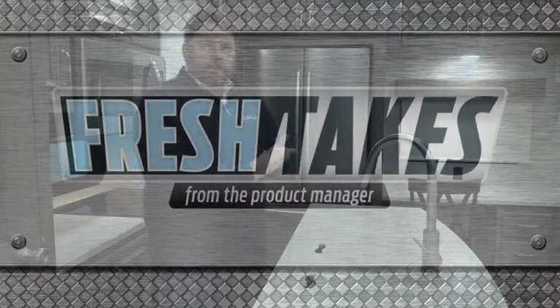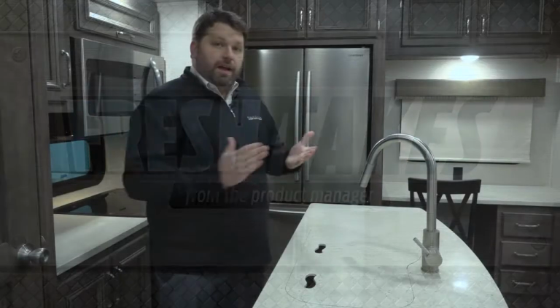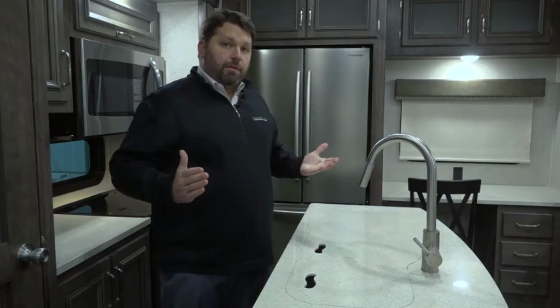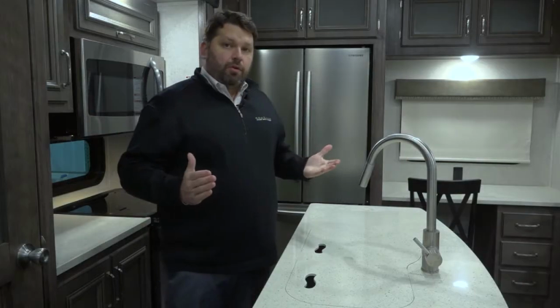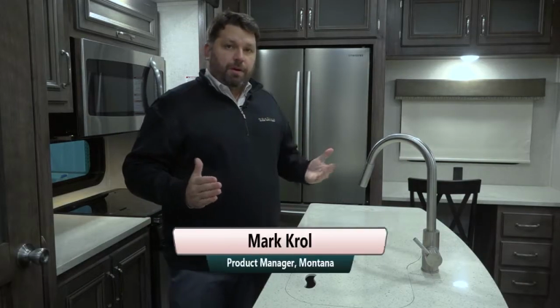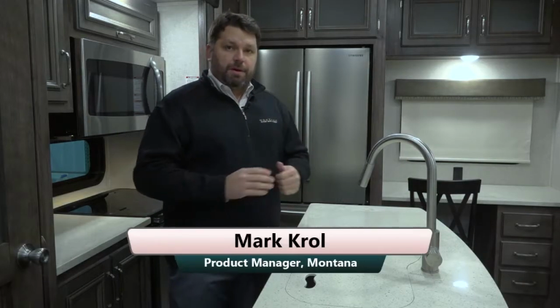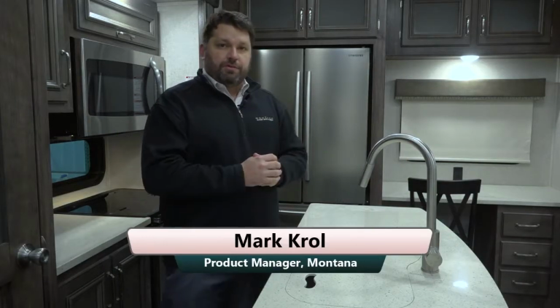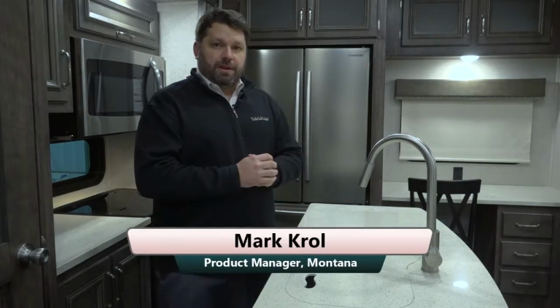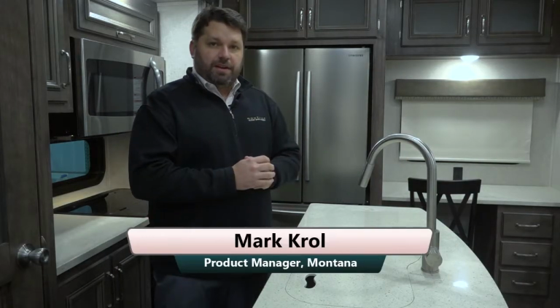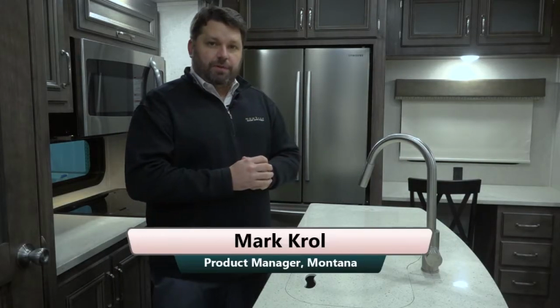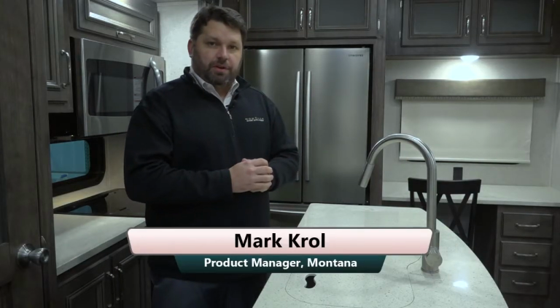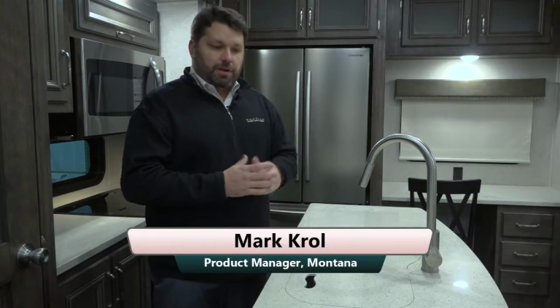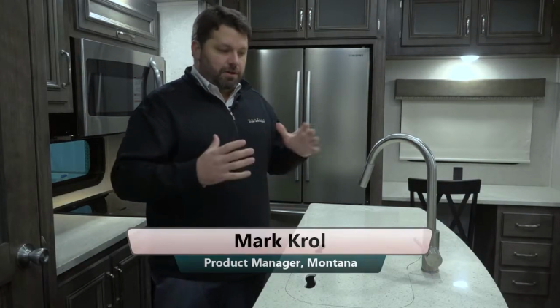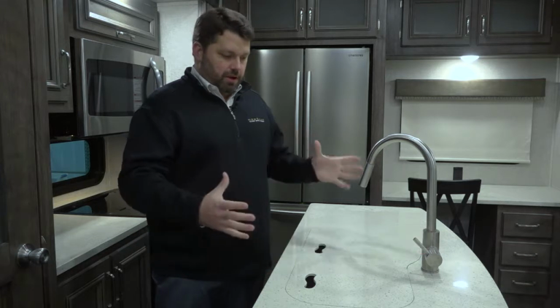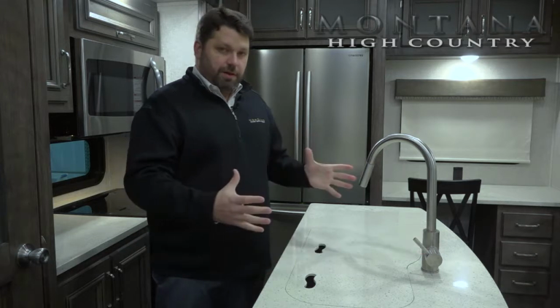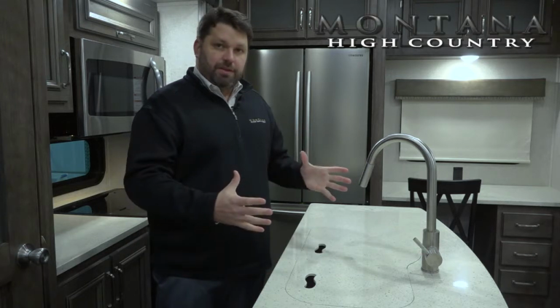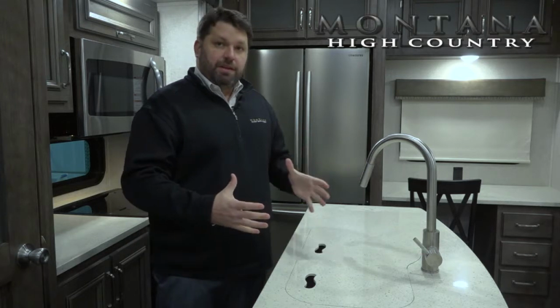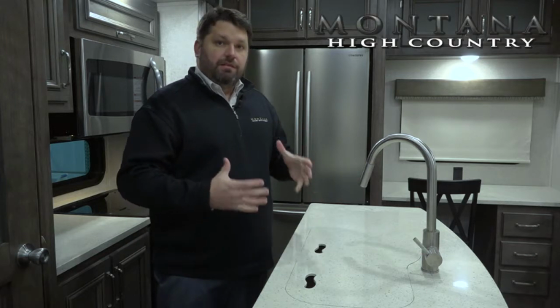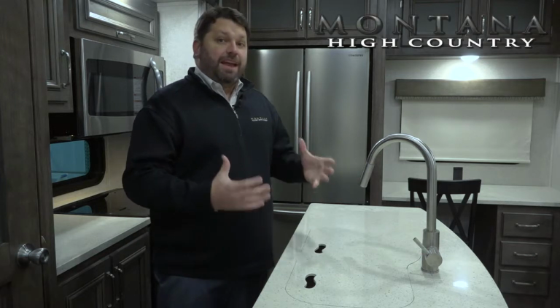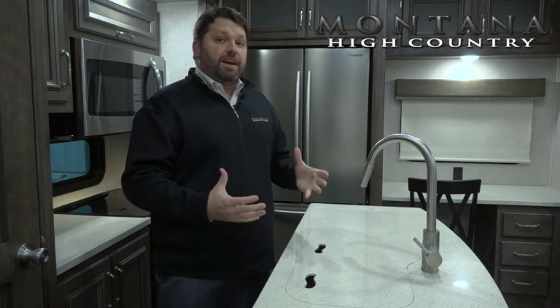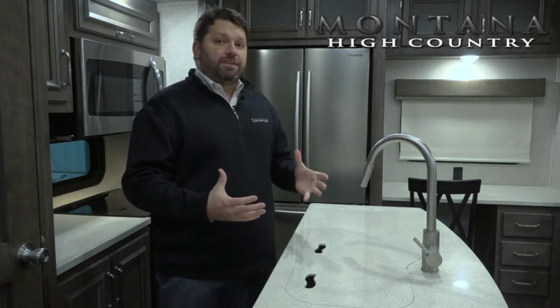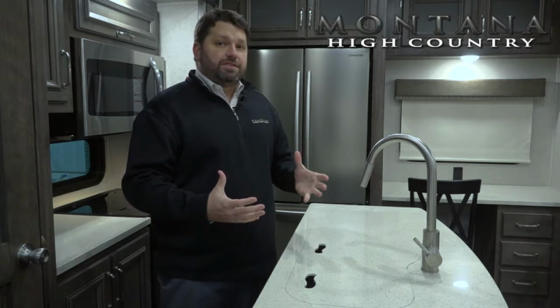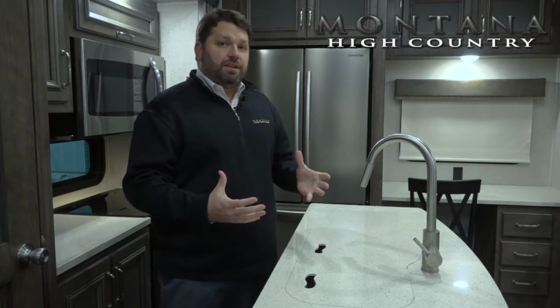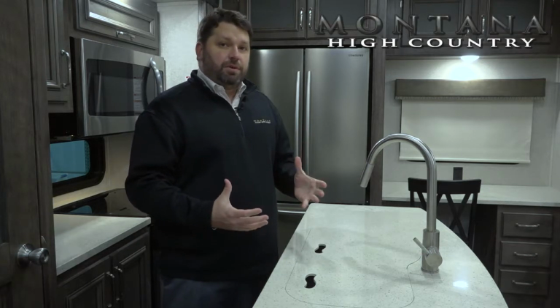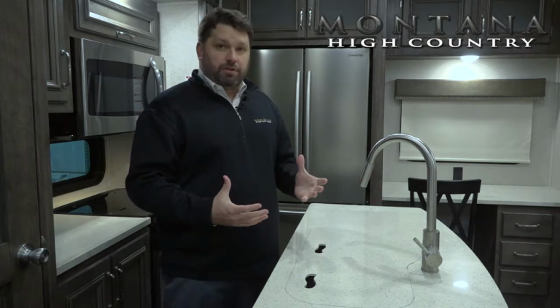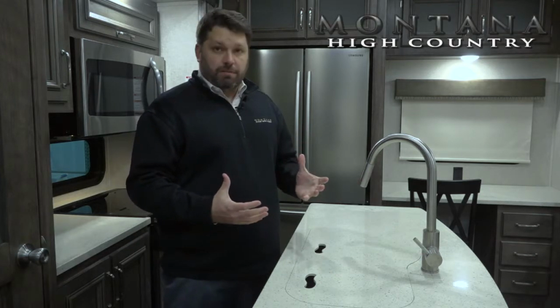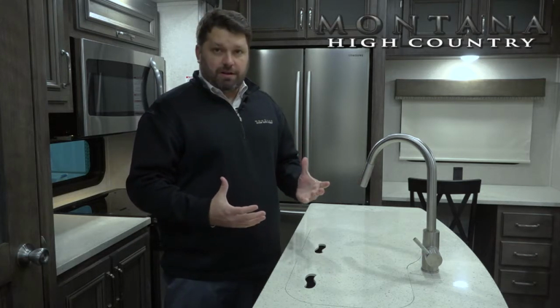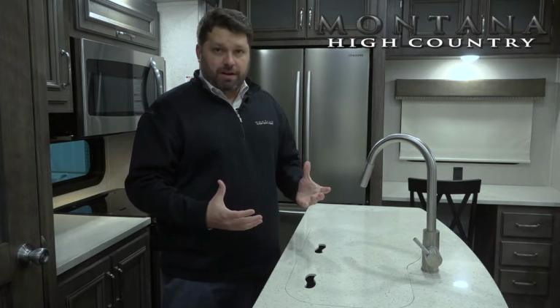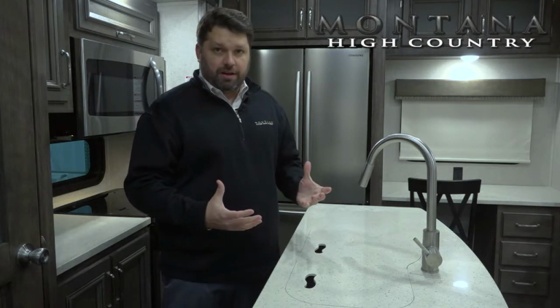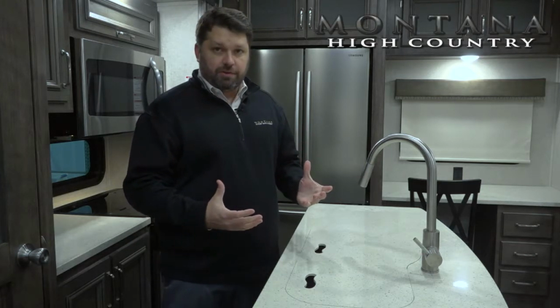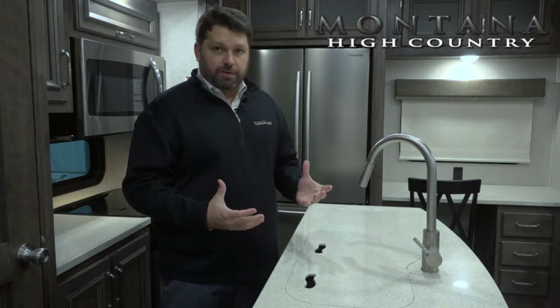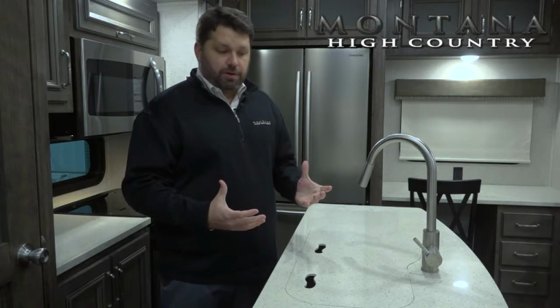Hi, I'm Mark Kroll, Product Manager for Montana 5th Wheels, and I'm here to talk about the fantastic kitchen island we install on Montana High Country 5th Wheels.